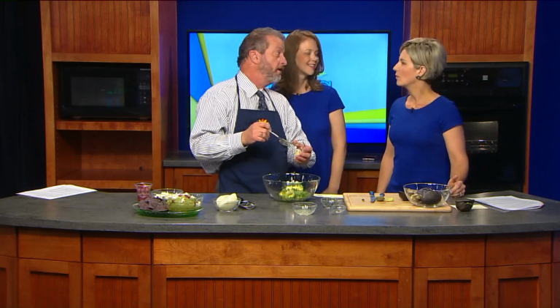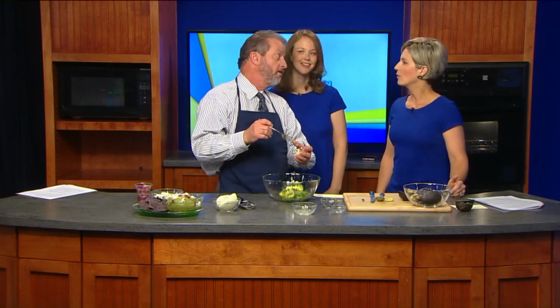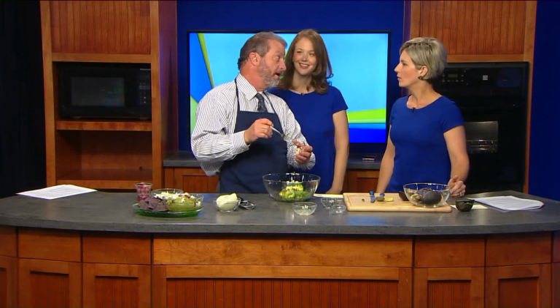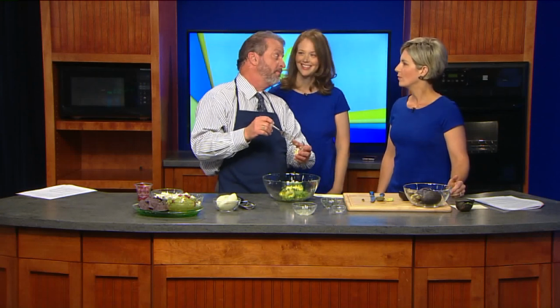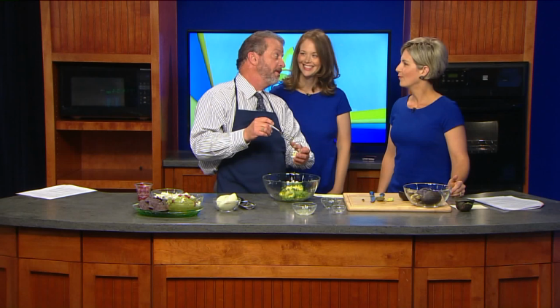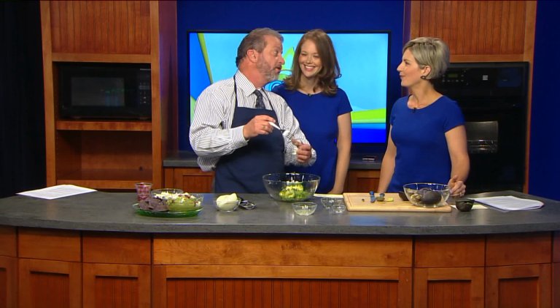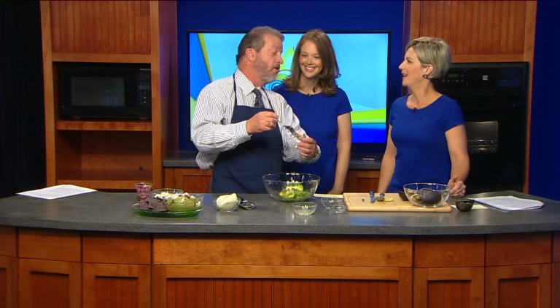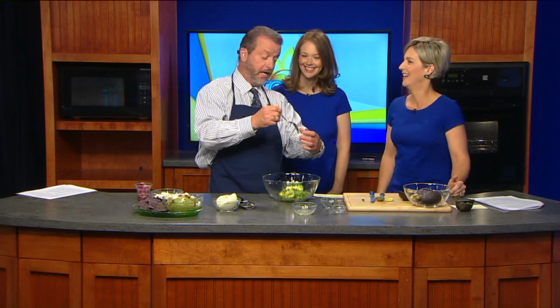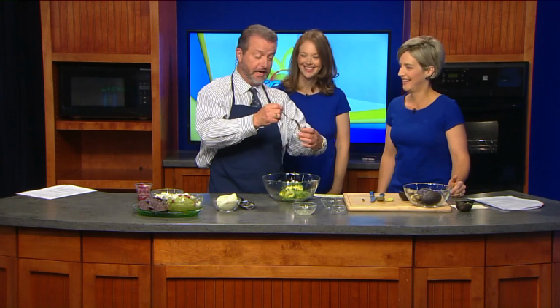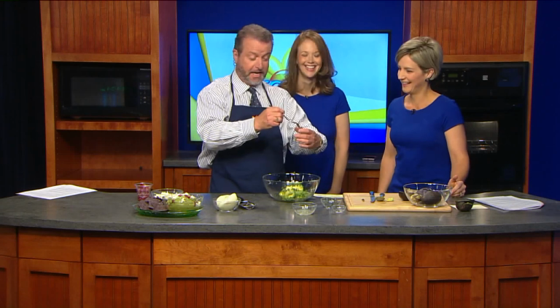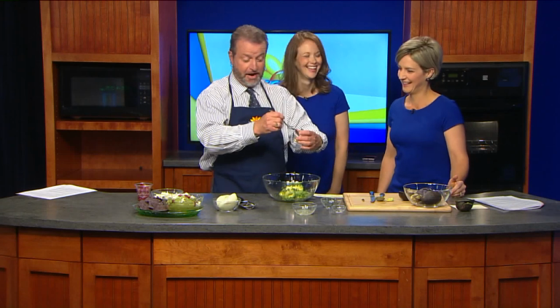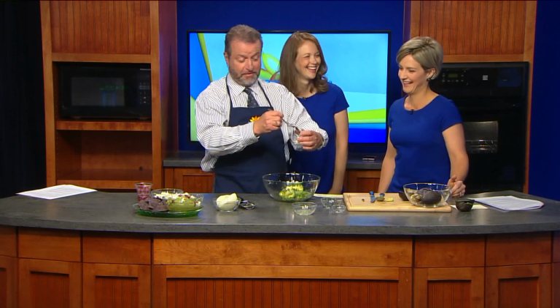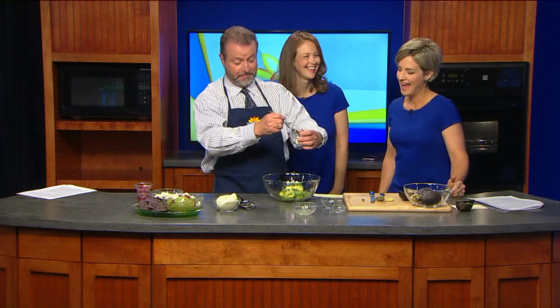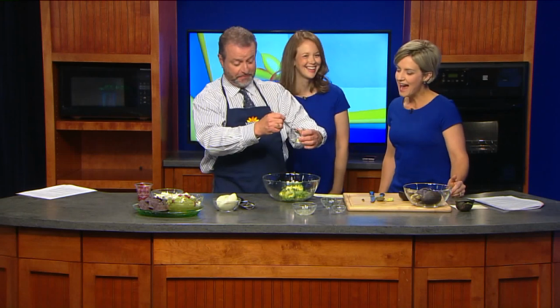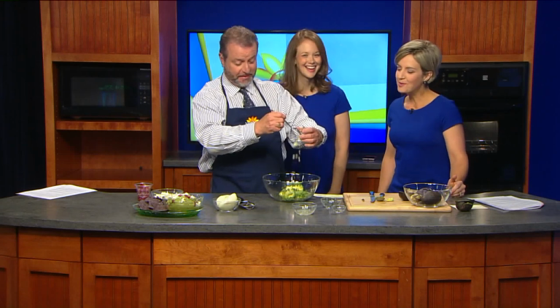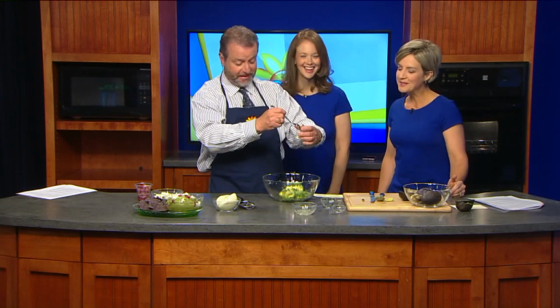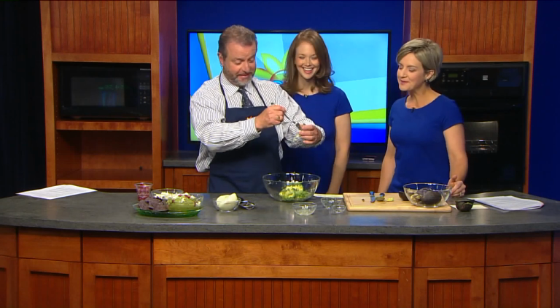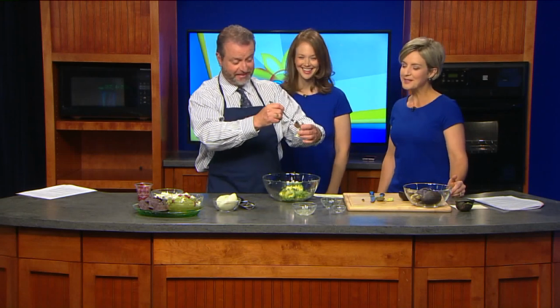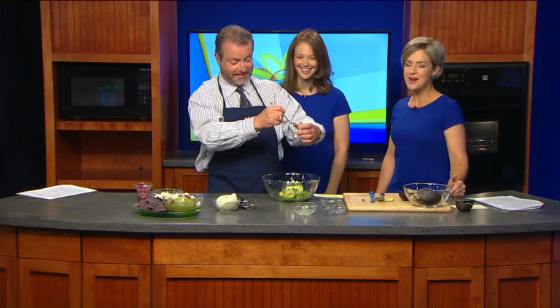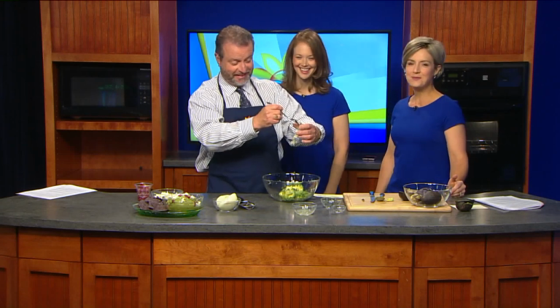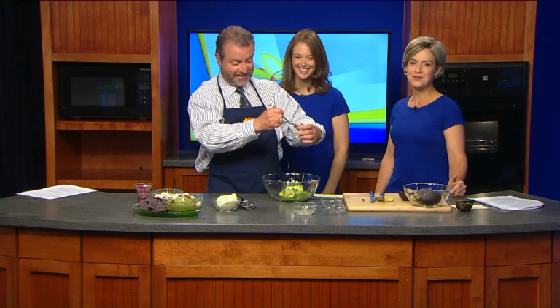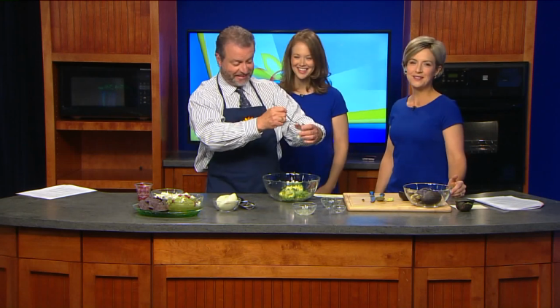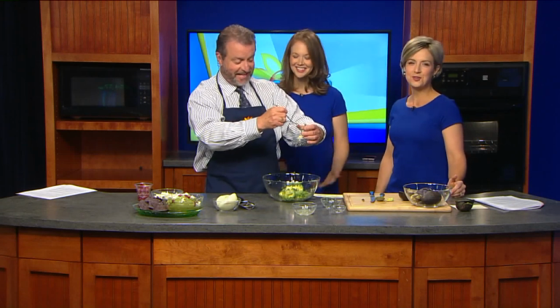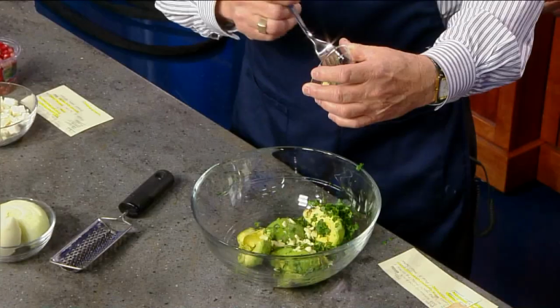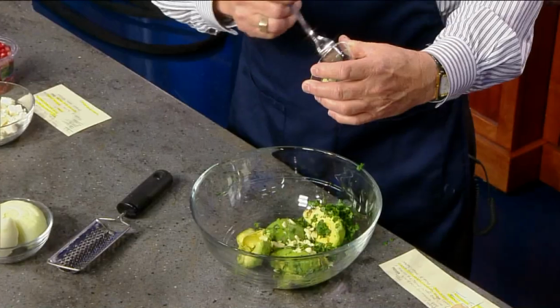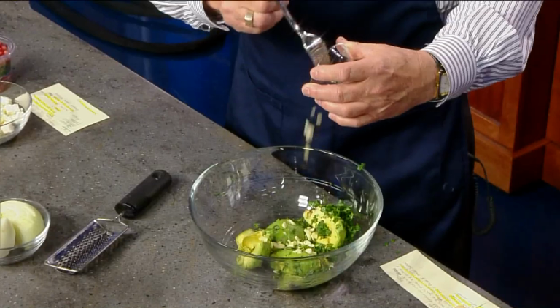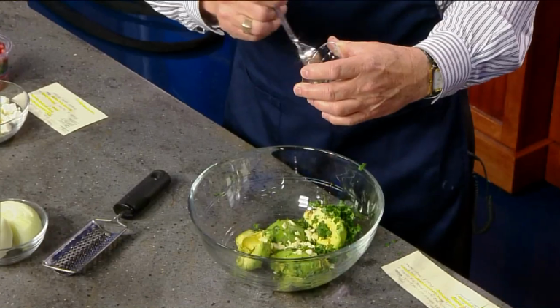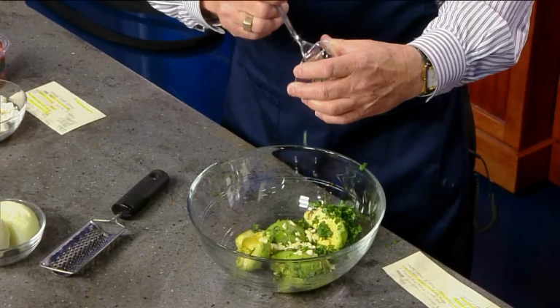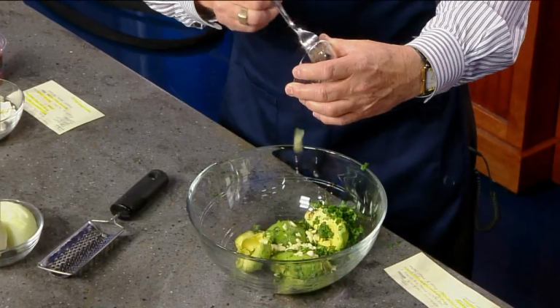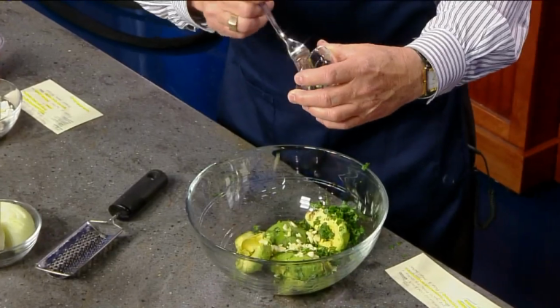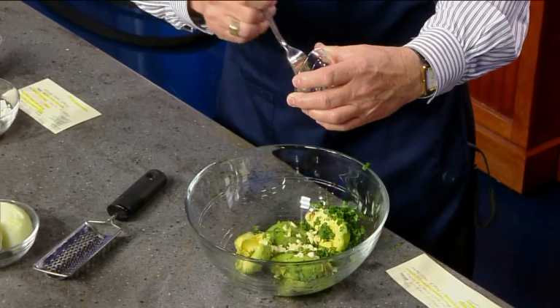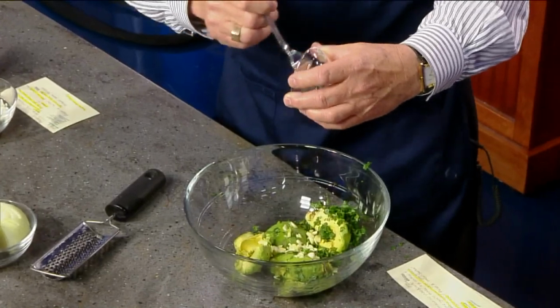I'm putting the garlic in now — what a wonderful job you did at chopping it. That's so great, my dear.